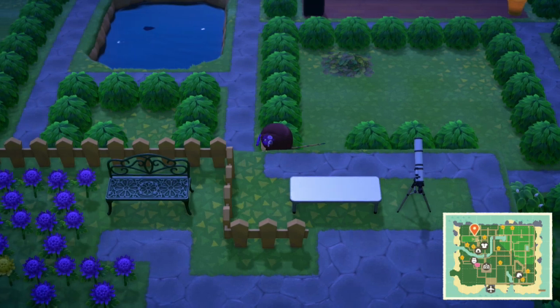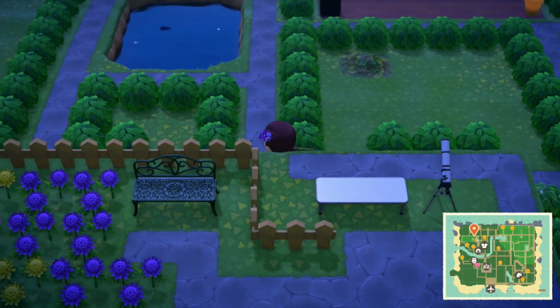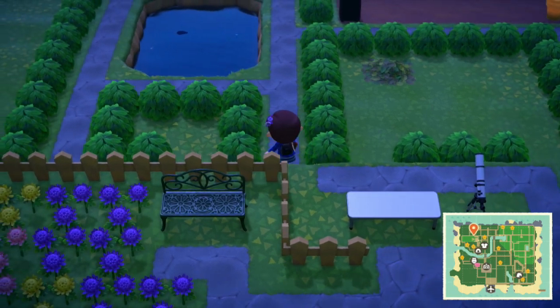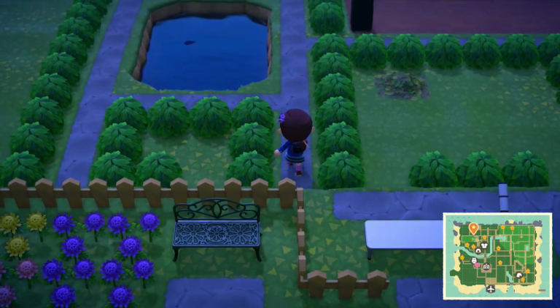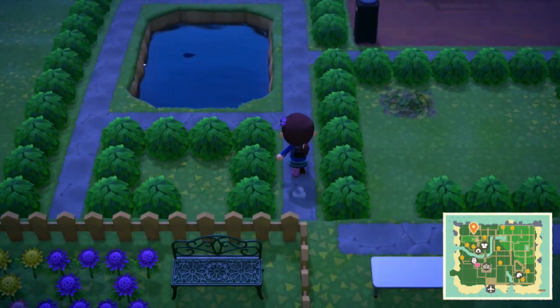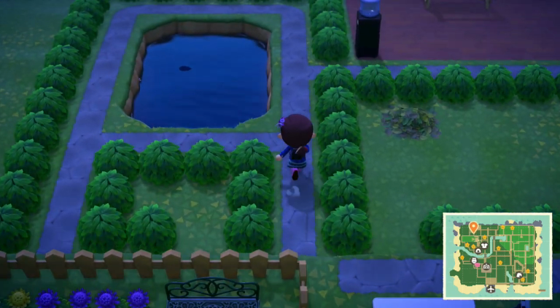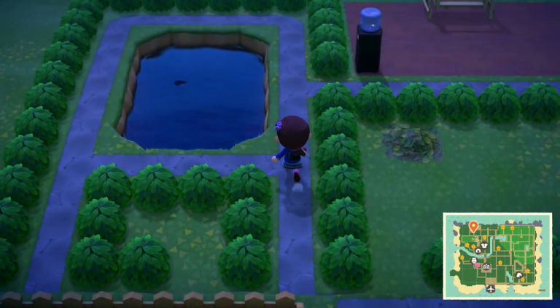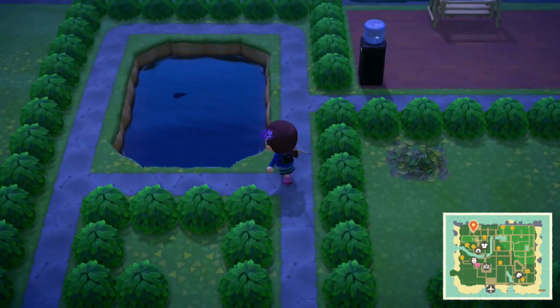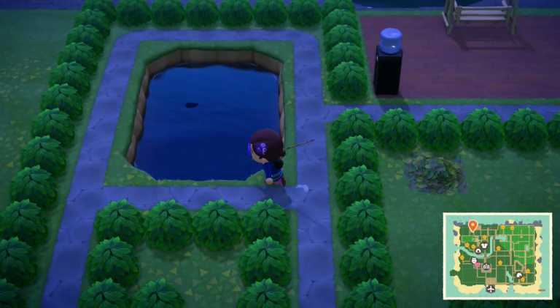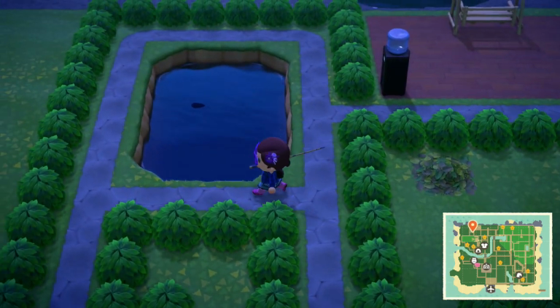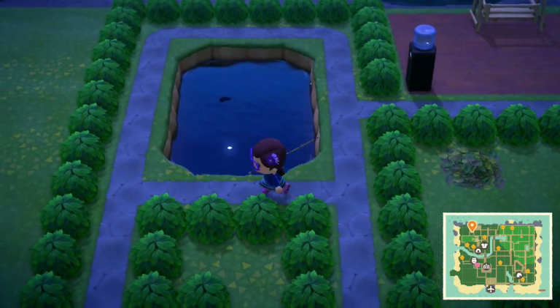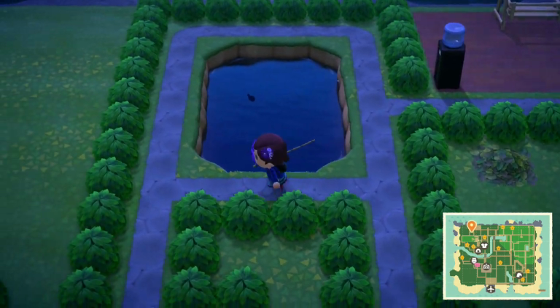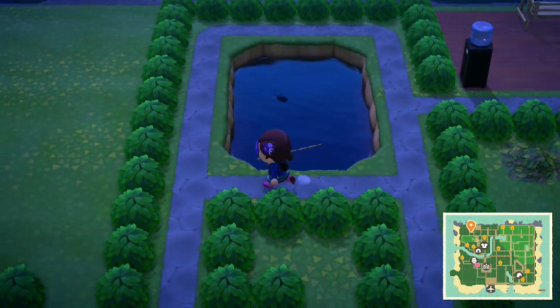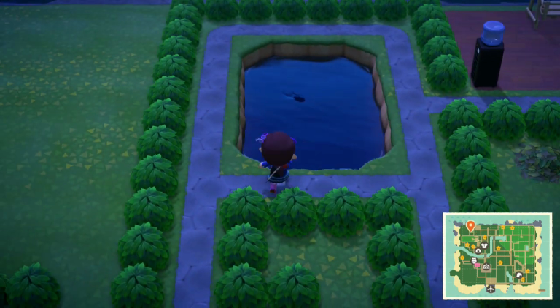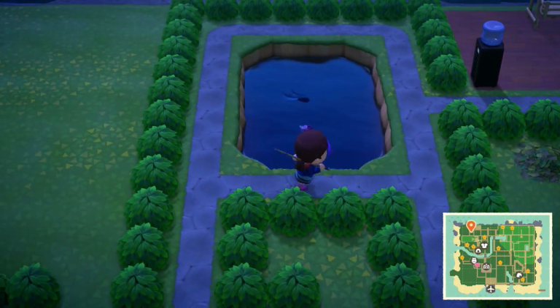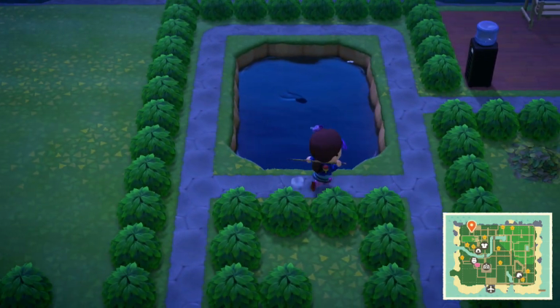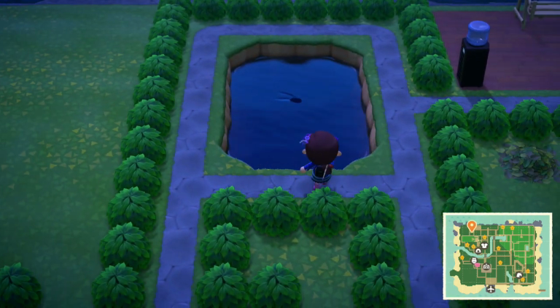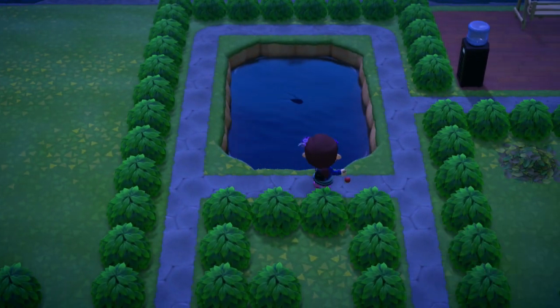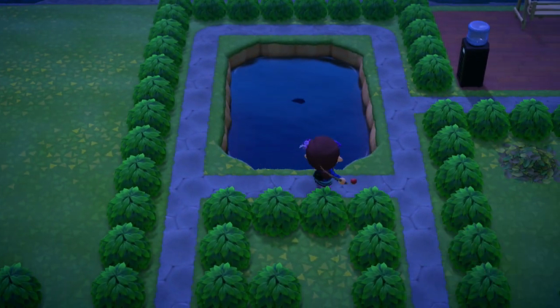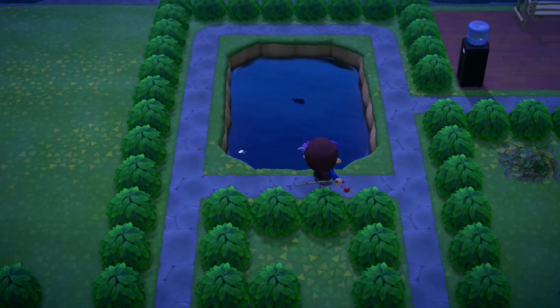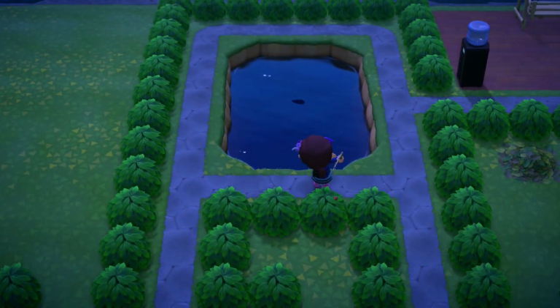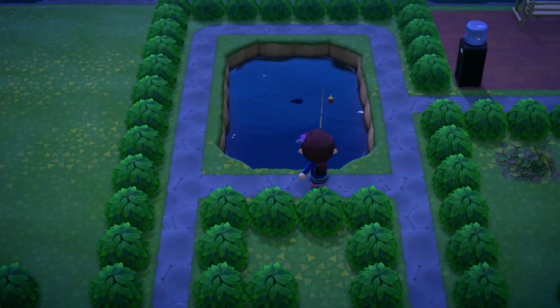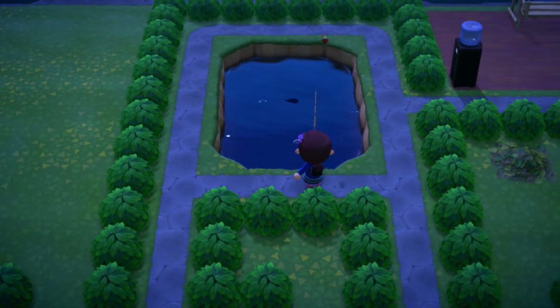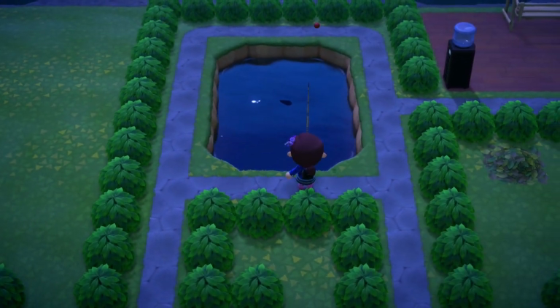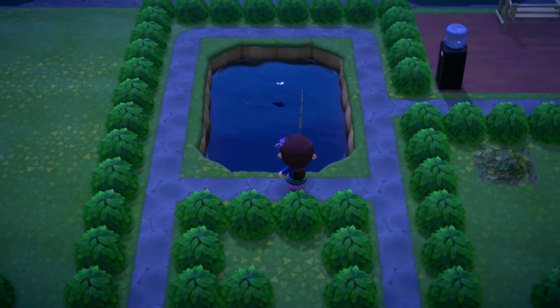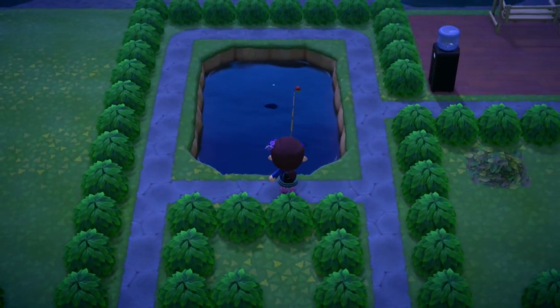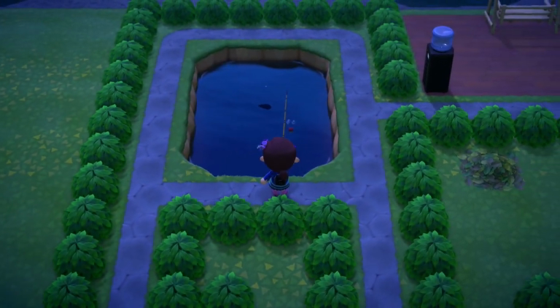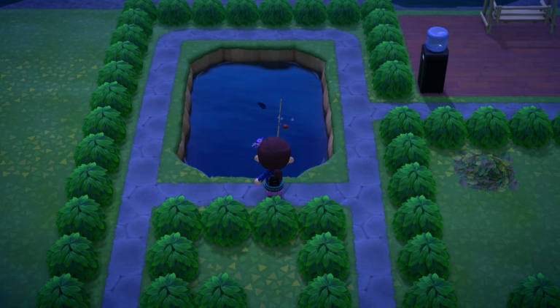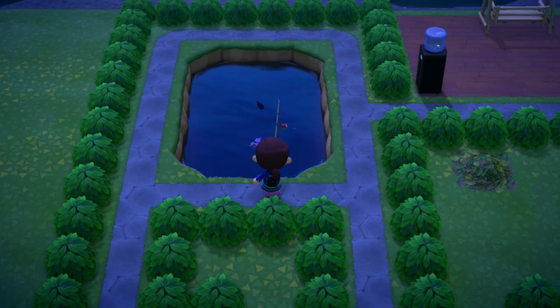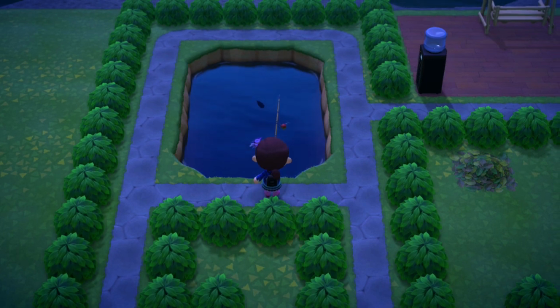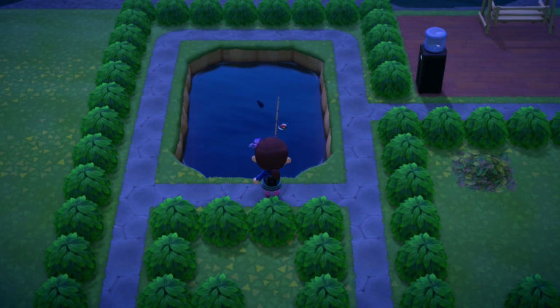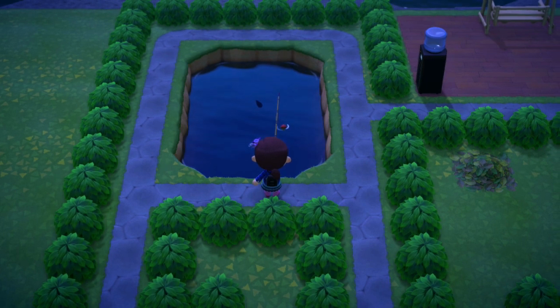Hey there folks, RinniumT here, and let's talk about how to catch a frog in Animal Crossing New Horizons.